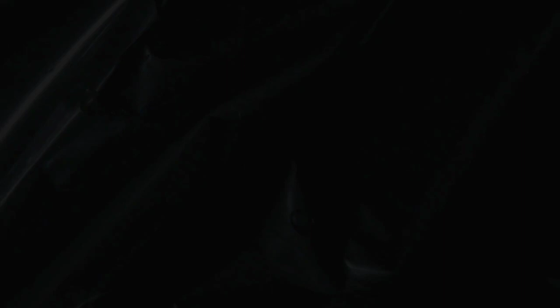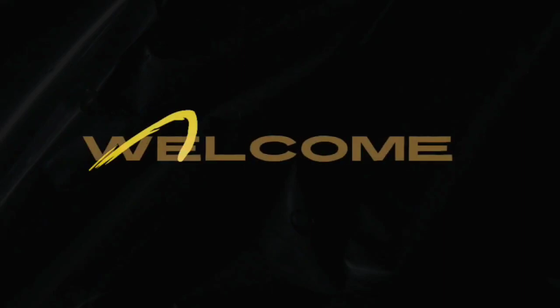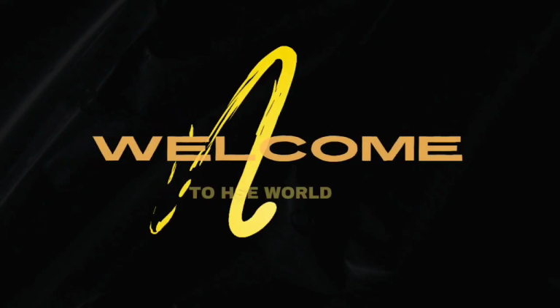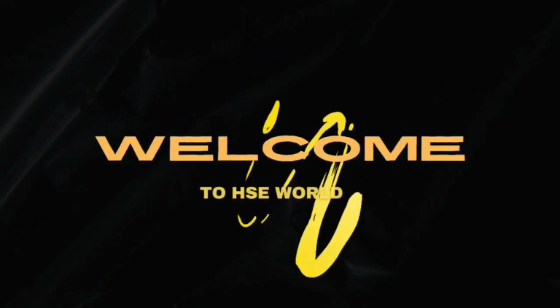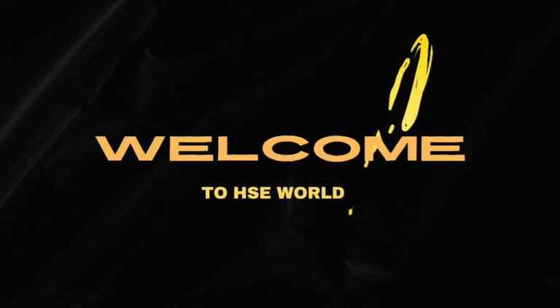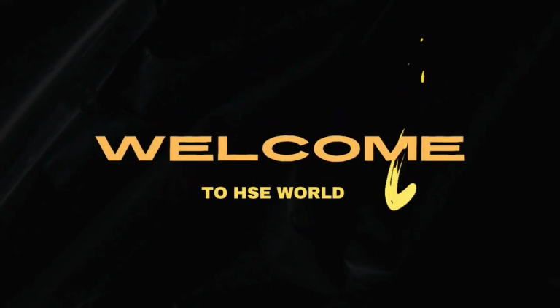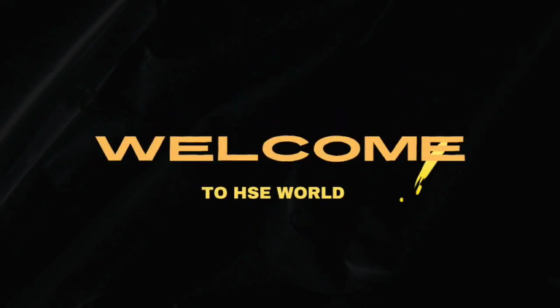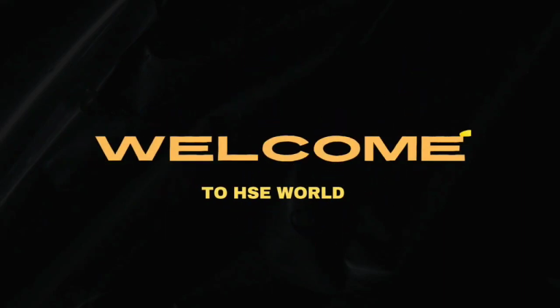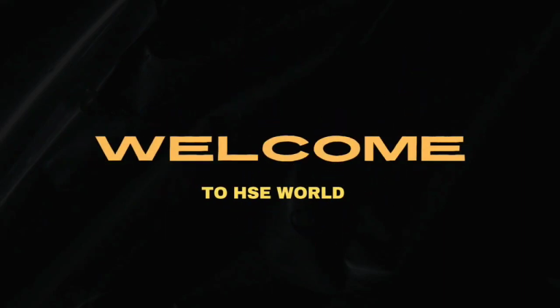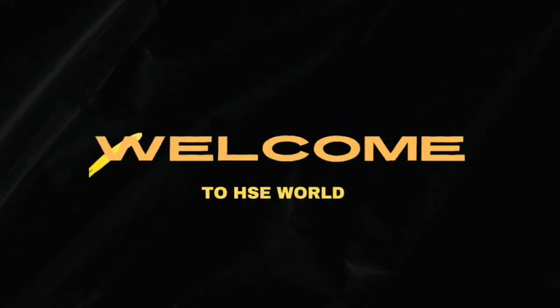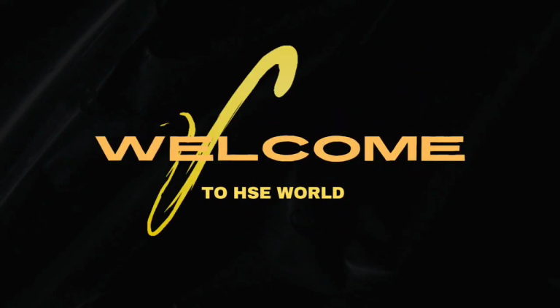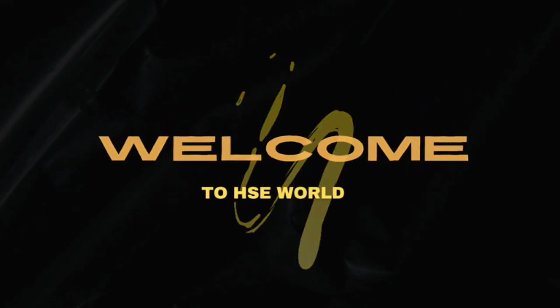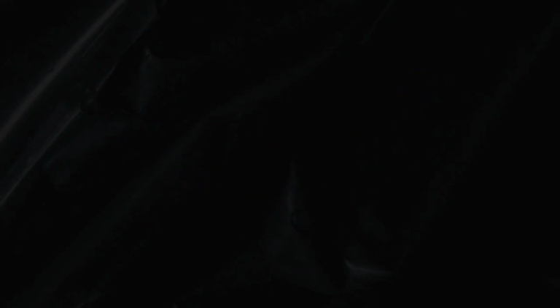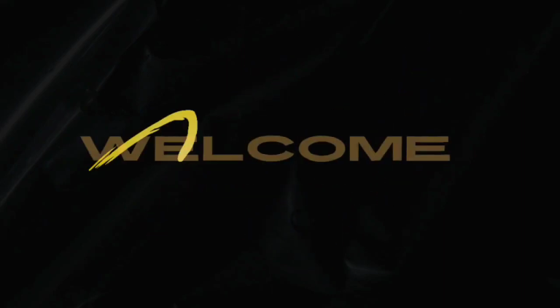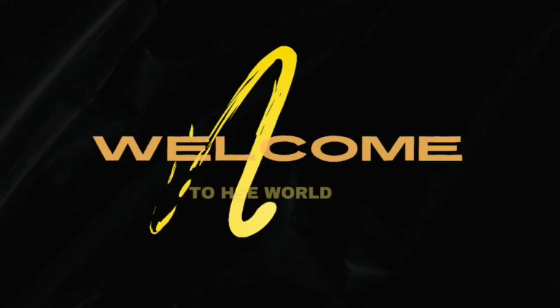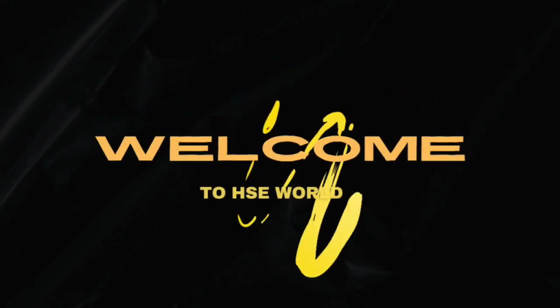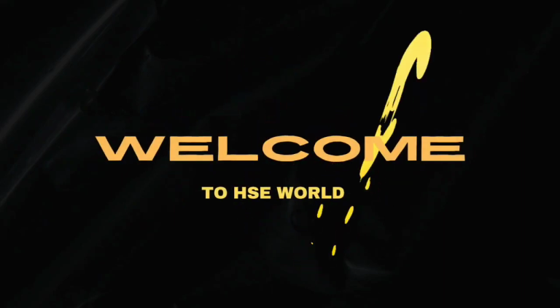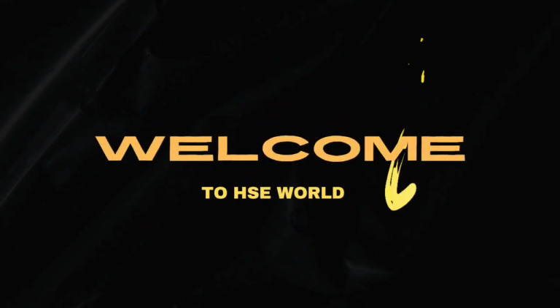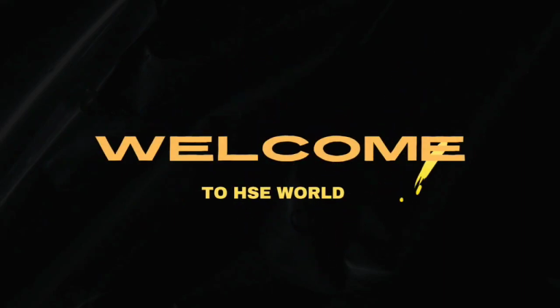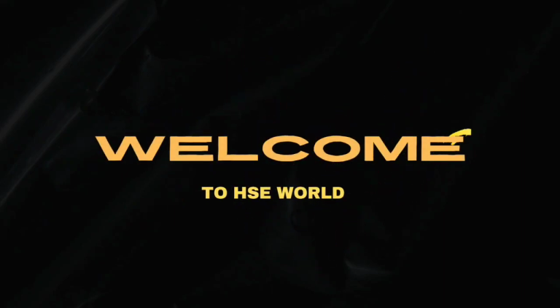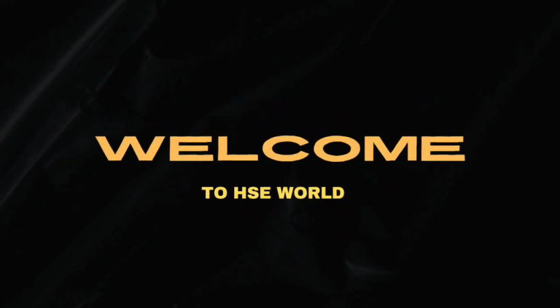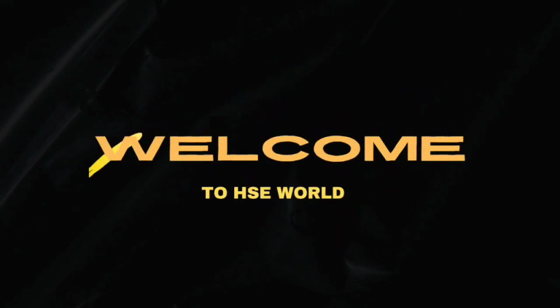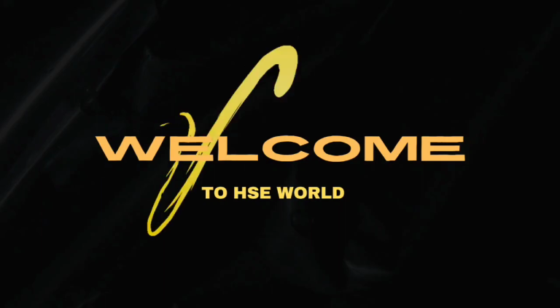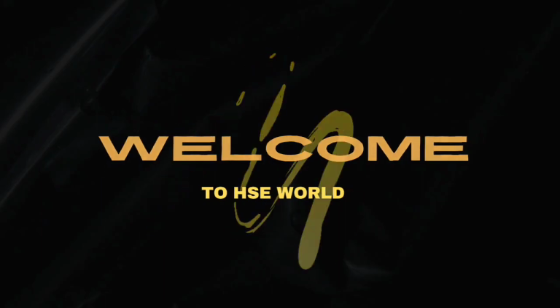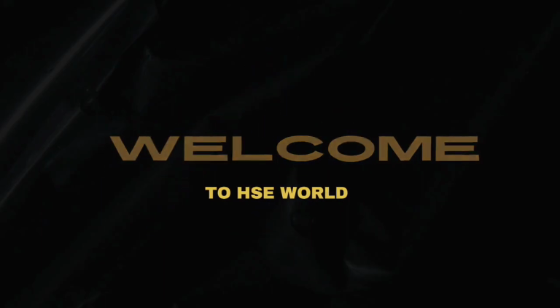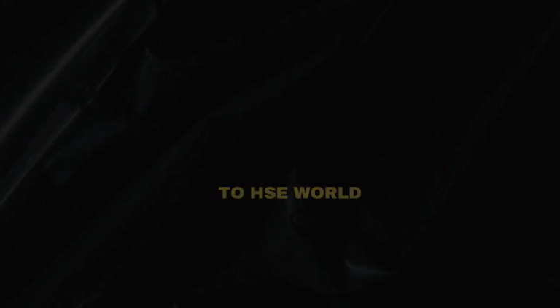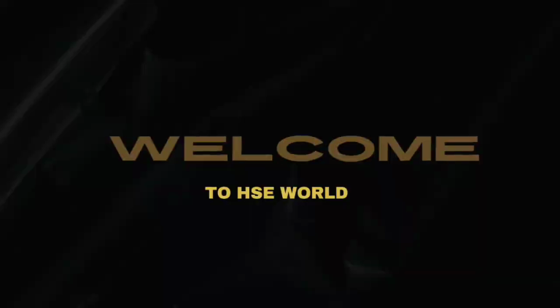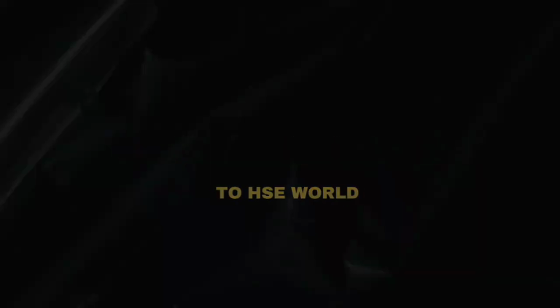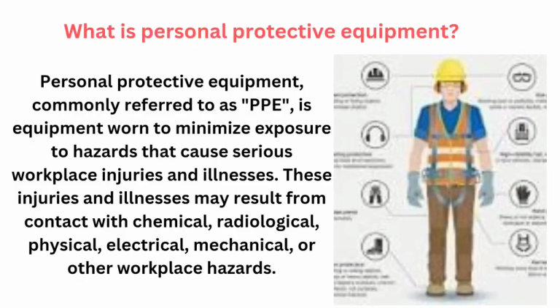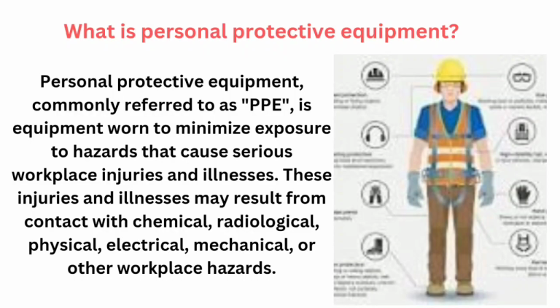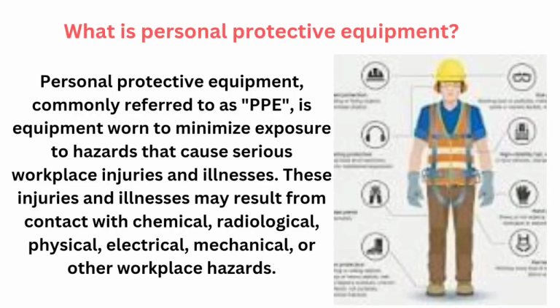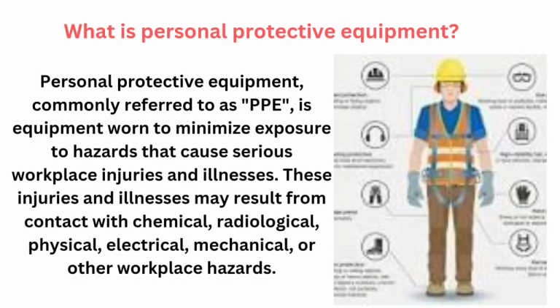Hello everyone, welcome to HSE World. Today we are going to see safety interview questions part 2.